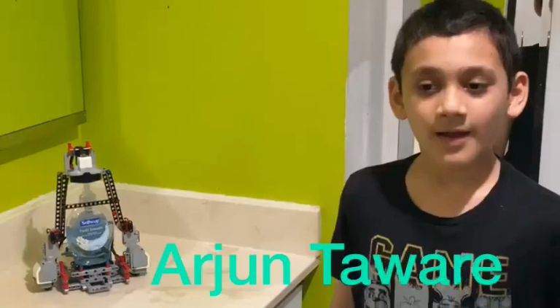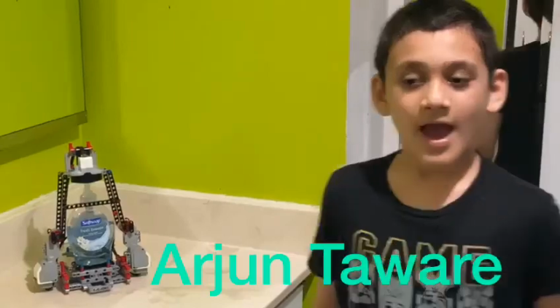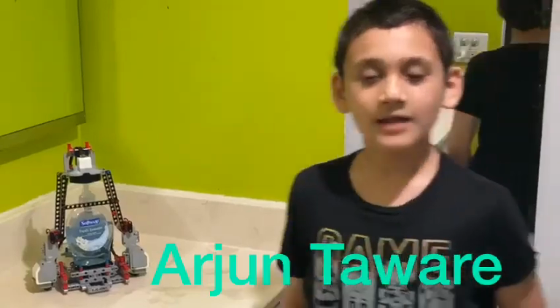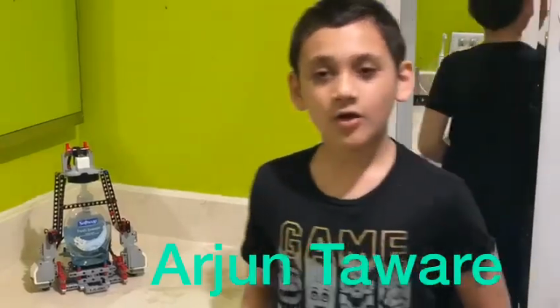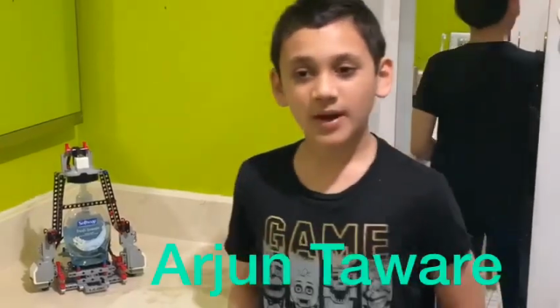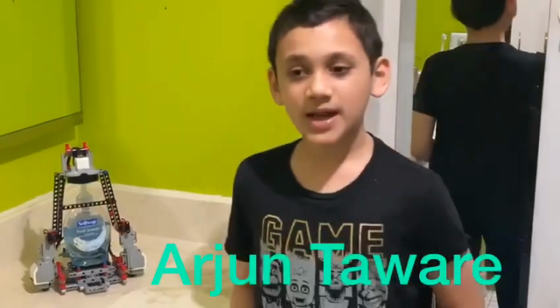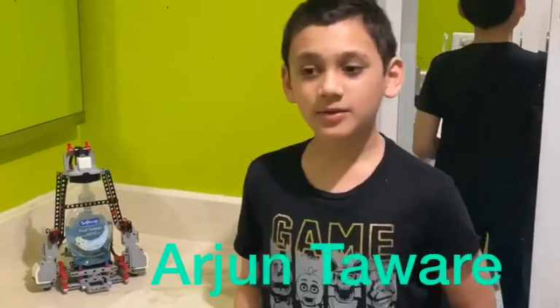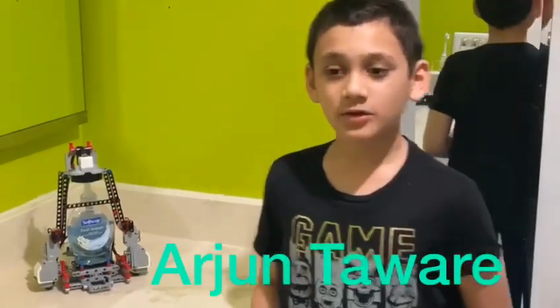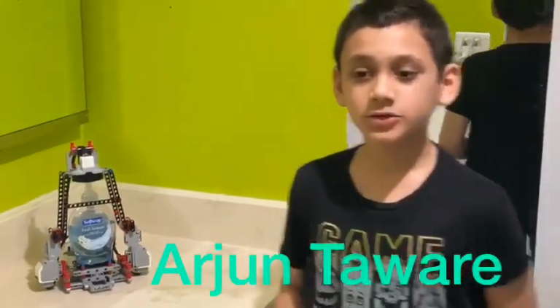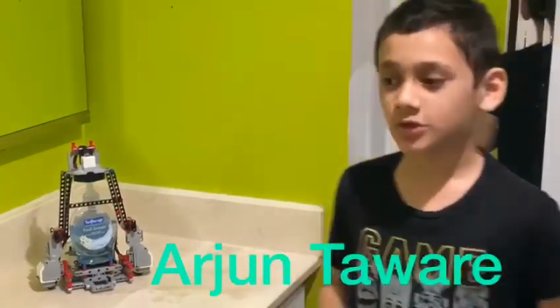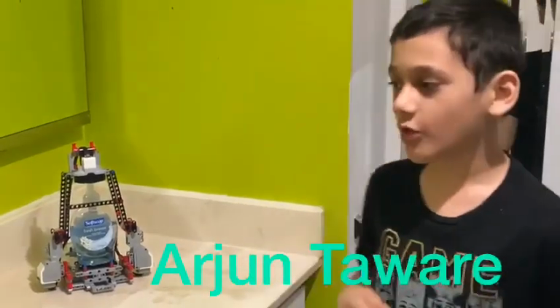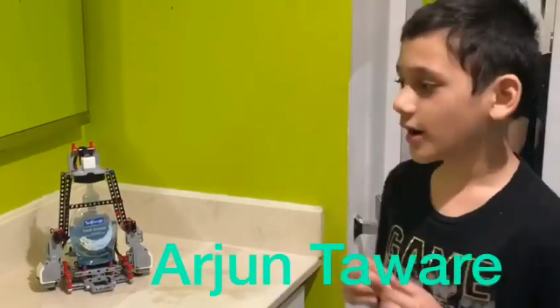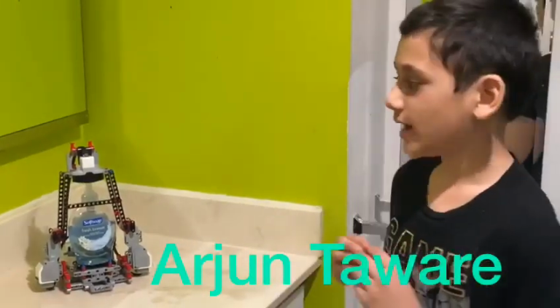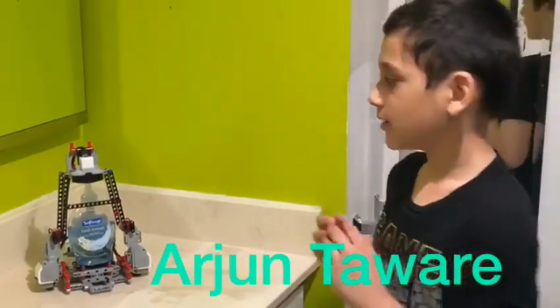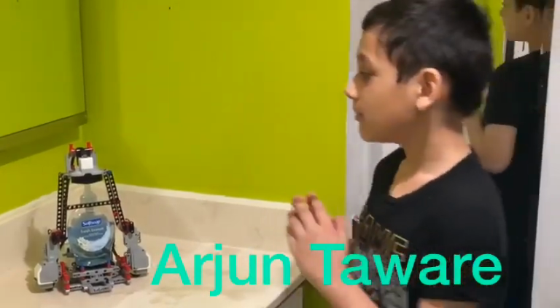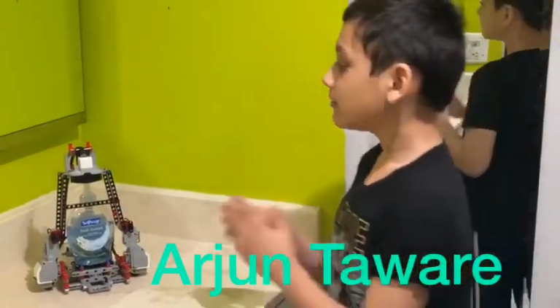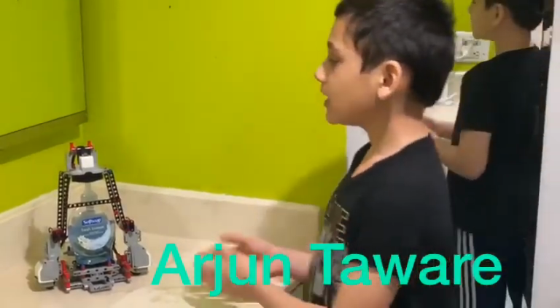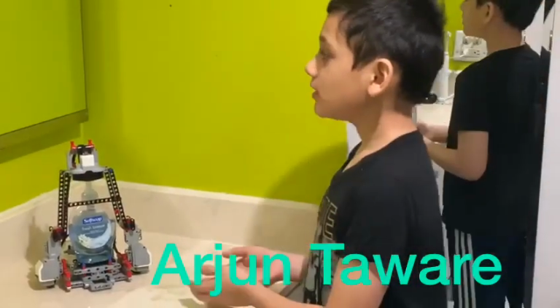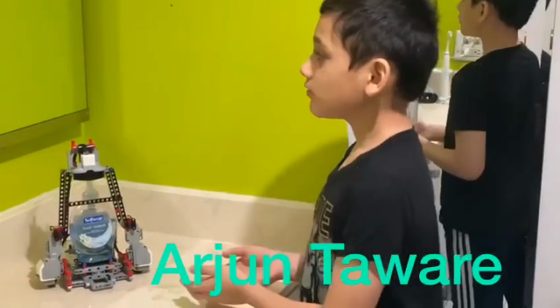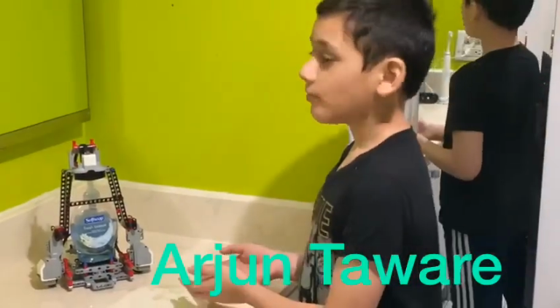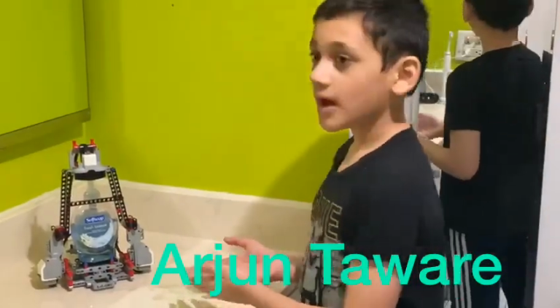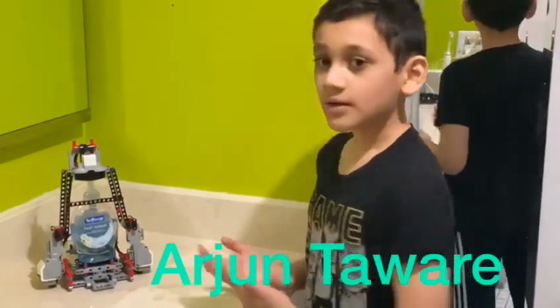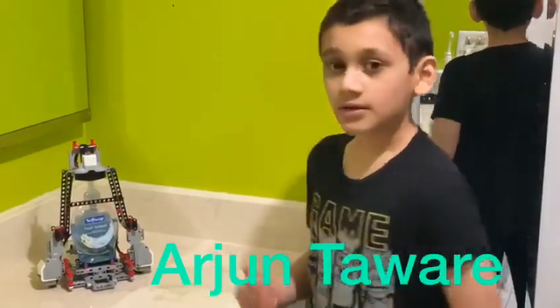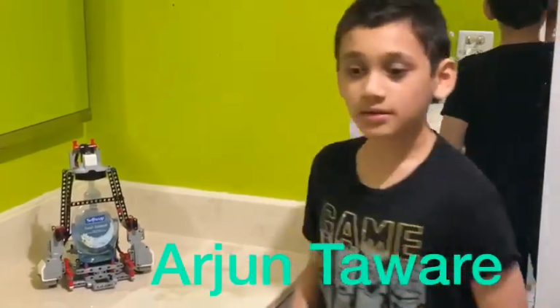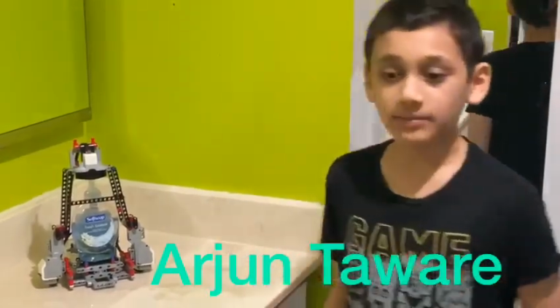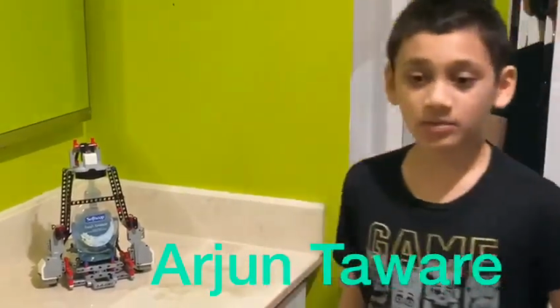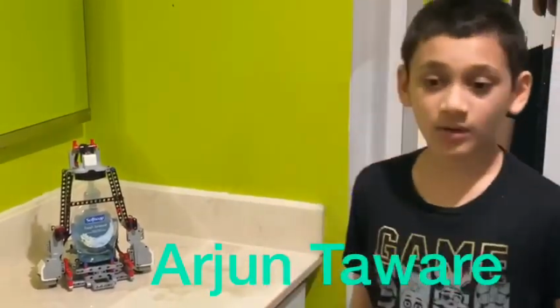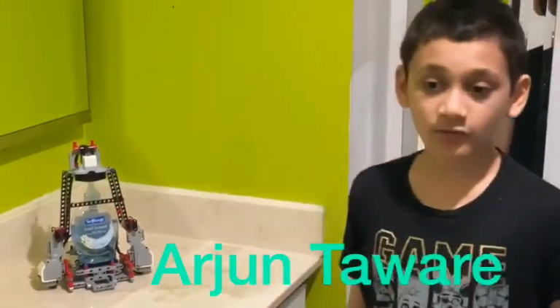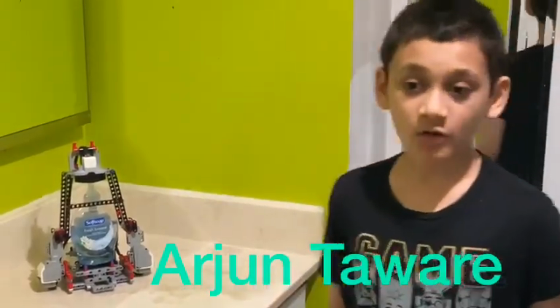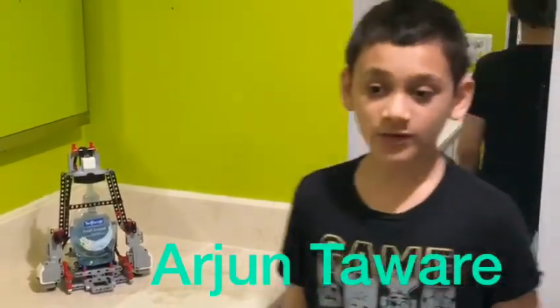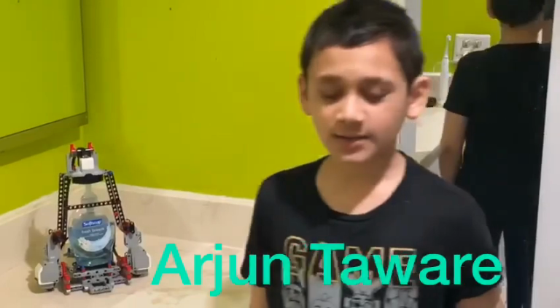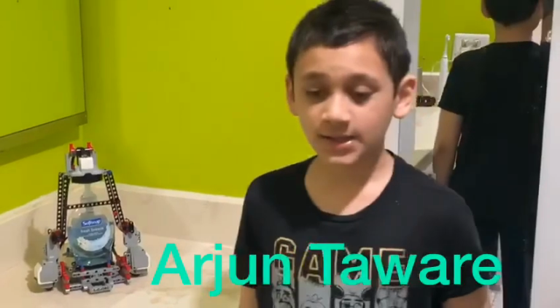Hello, my name is Arjun Tawar, and I made this robot to stop the spread of COVID-19.